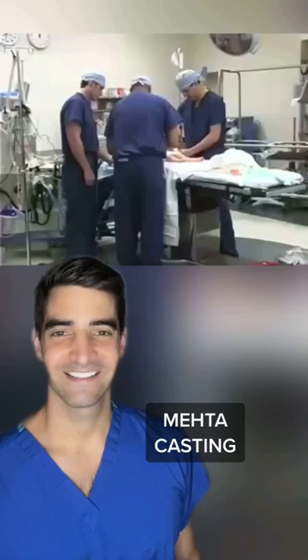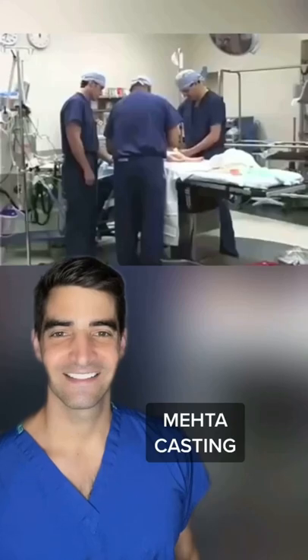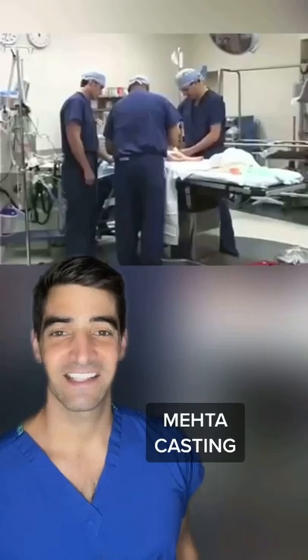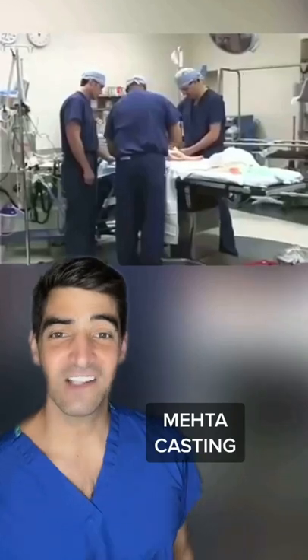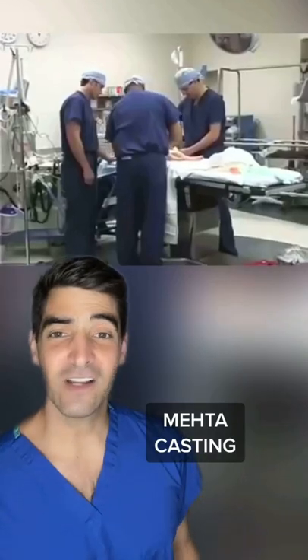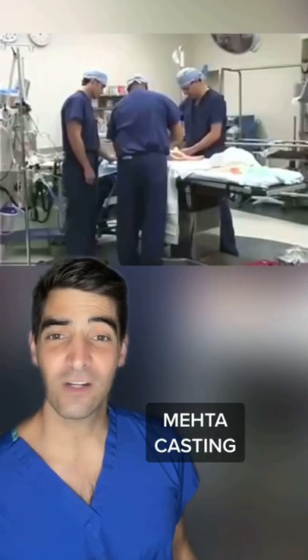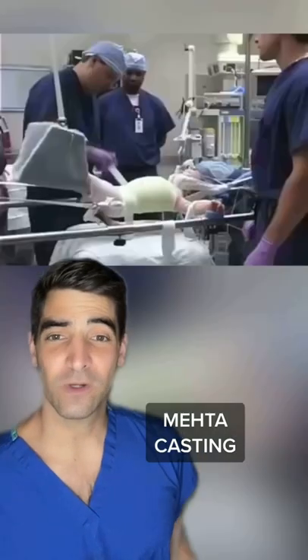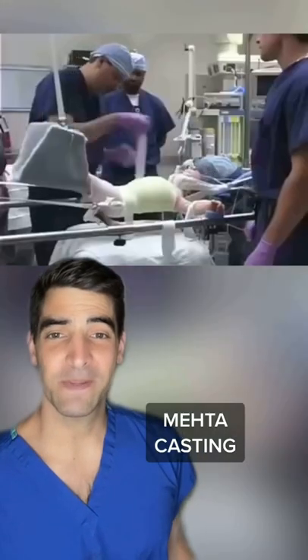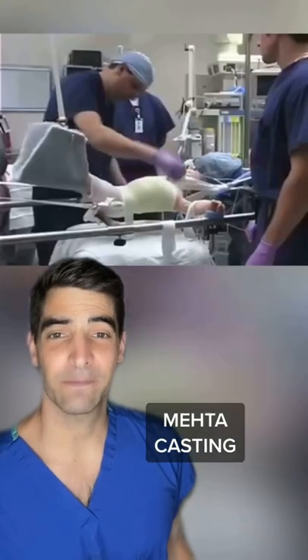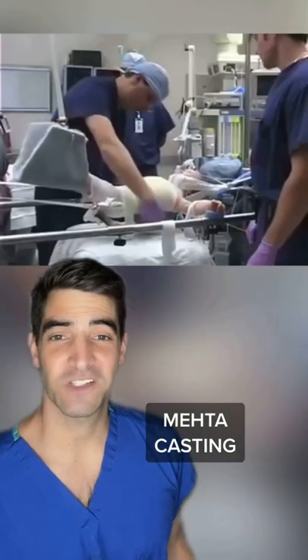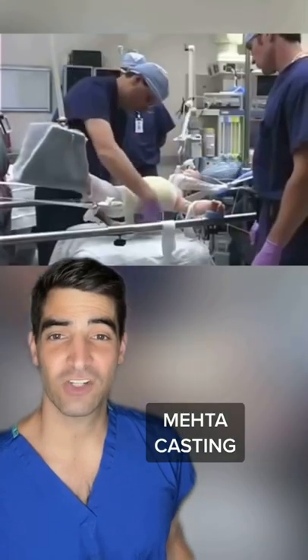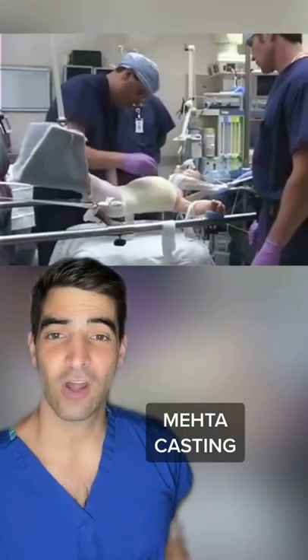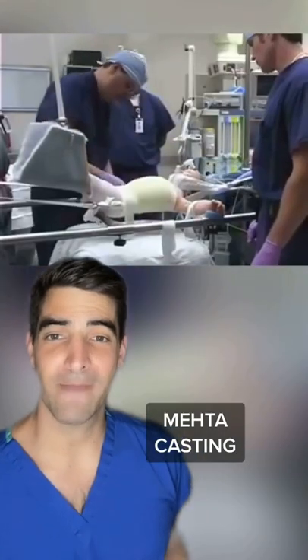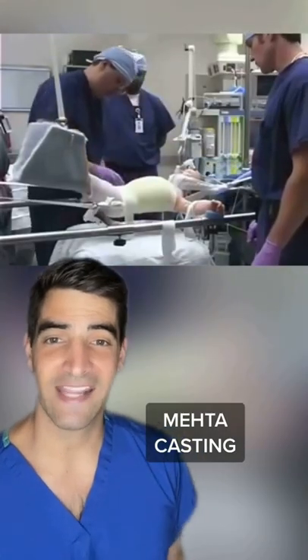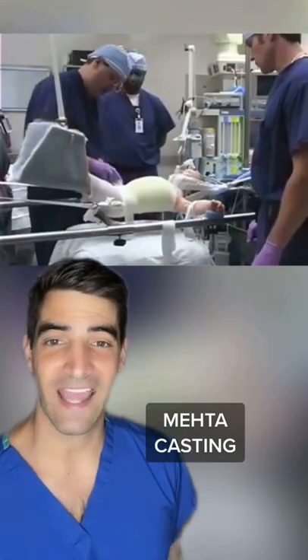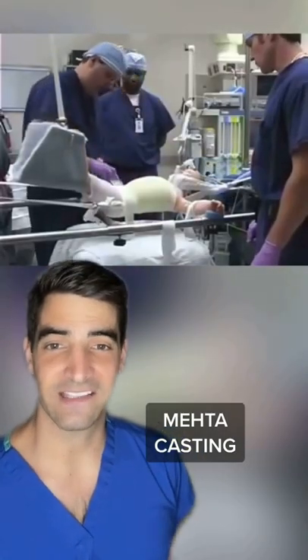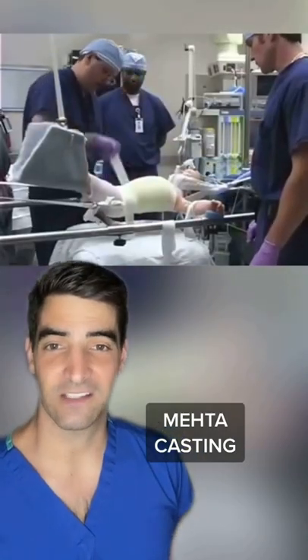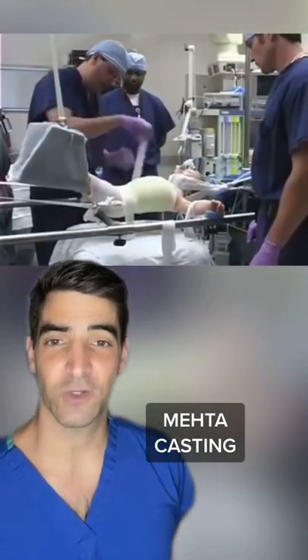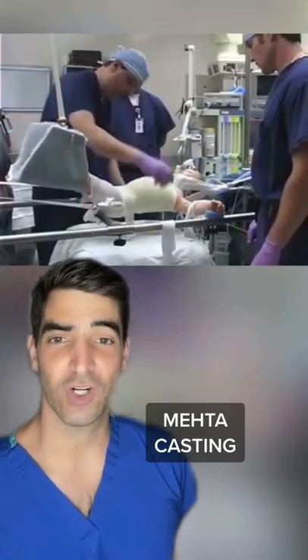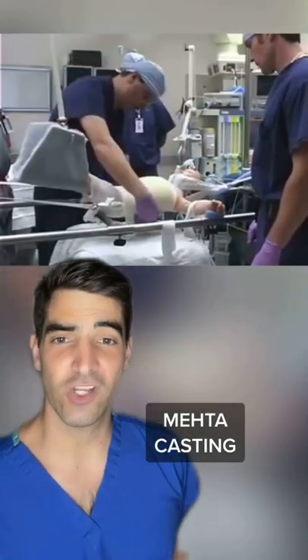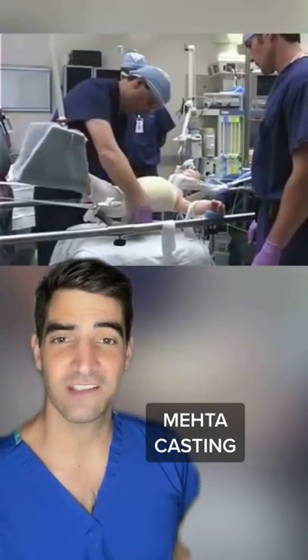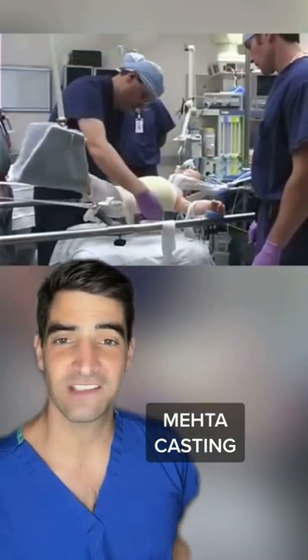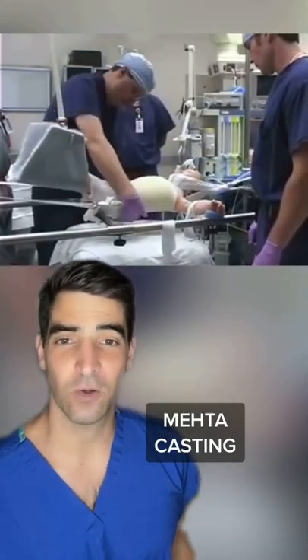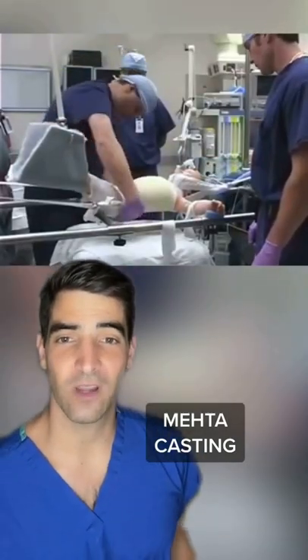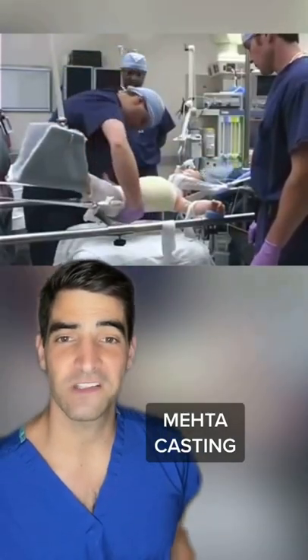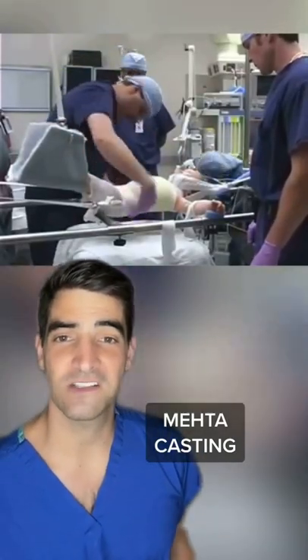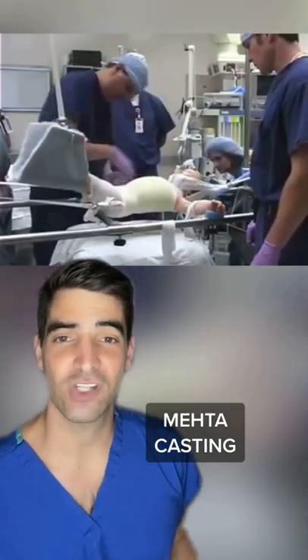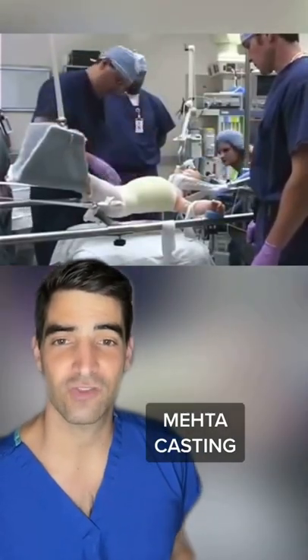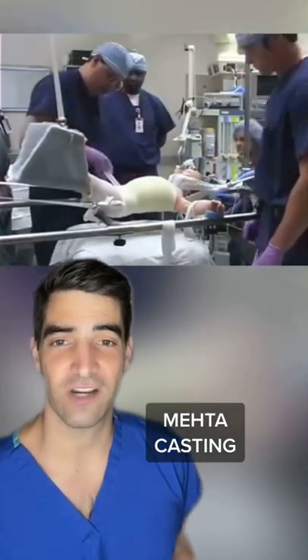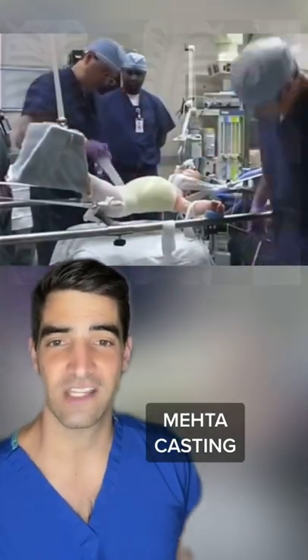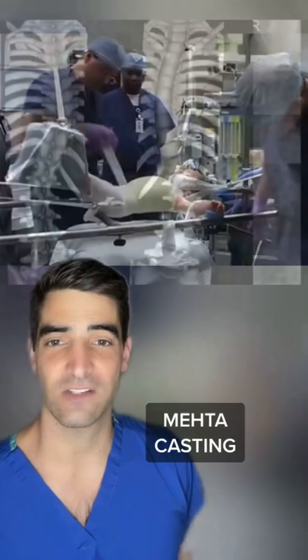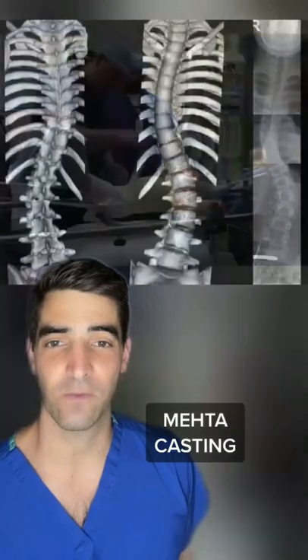This is a look at an orthopedic procedure called metacasting. It's for early onset scoliosis in children under the age of four.